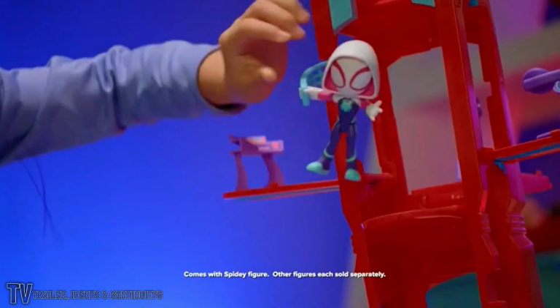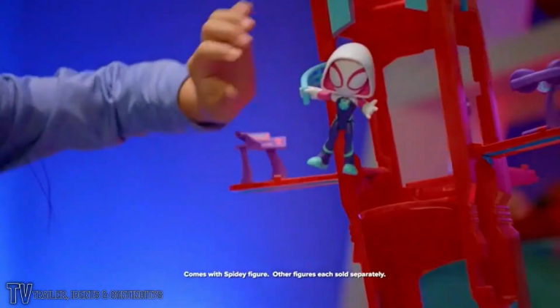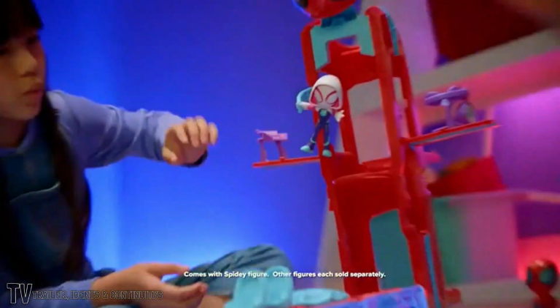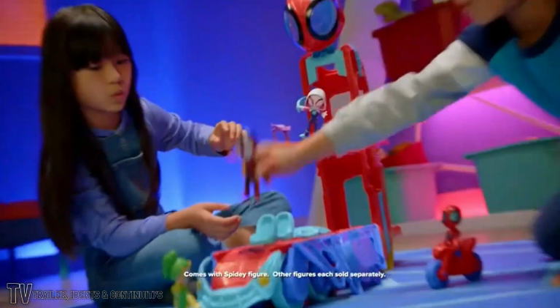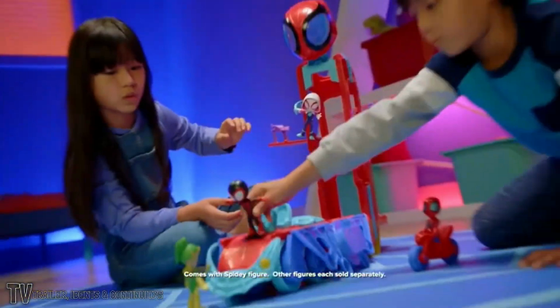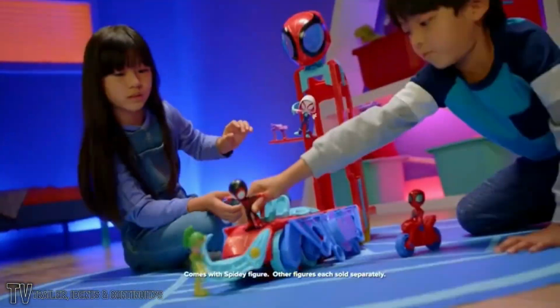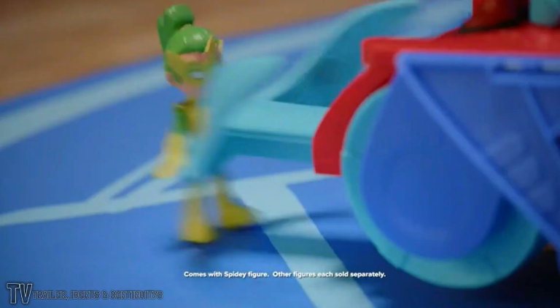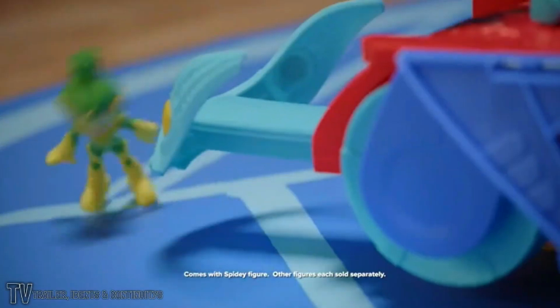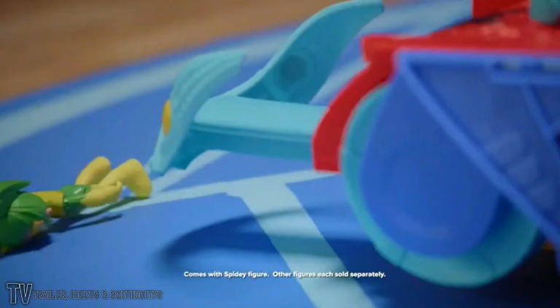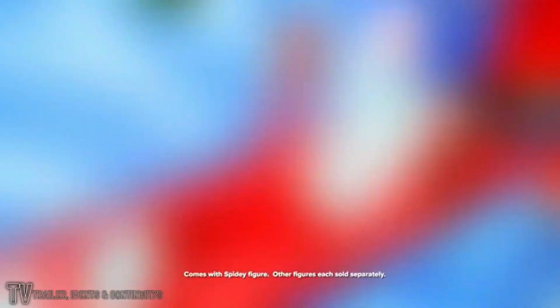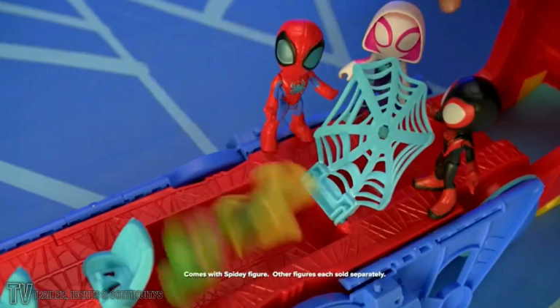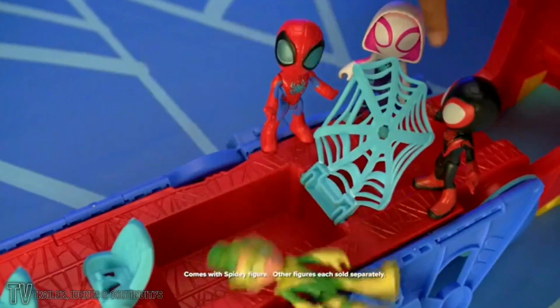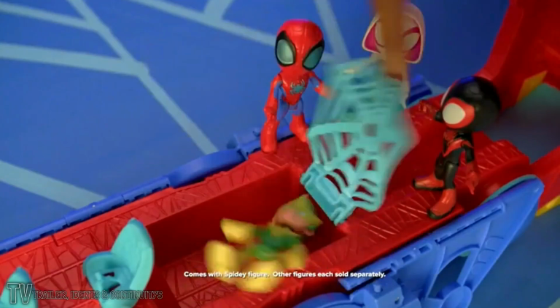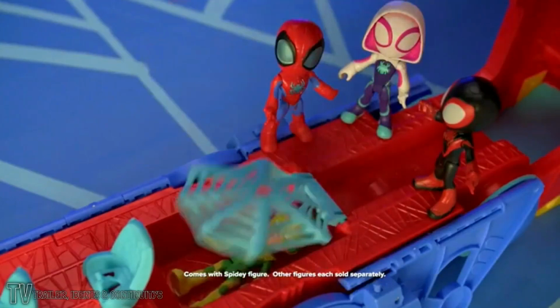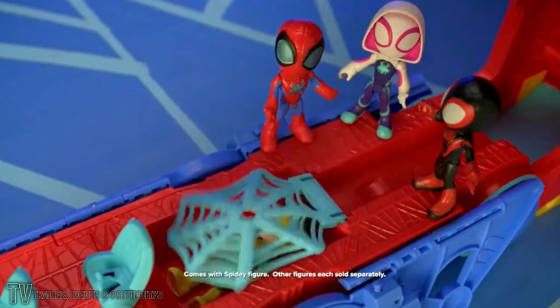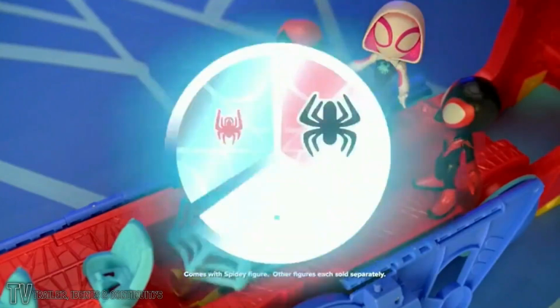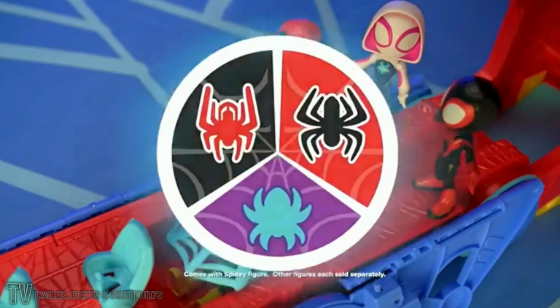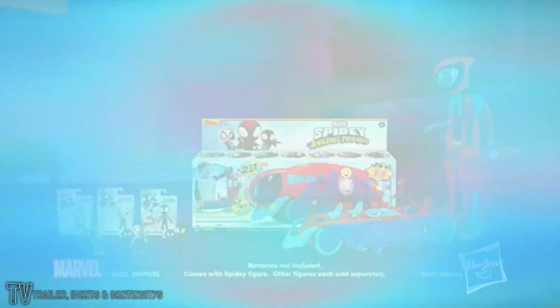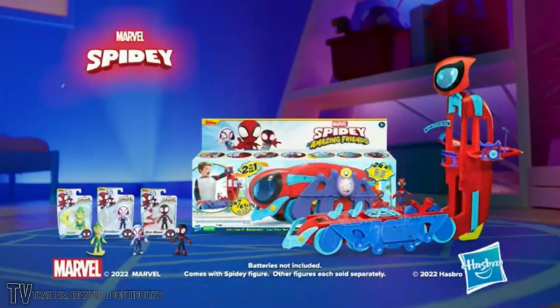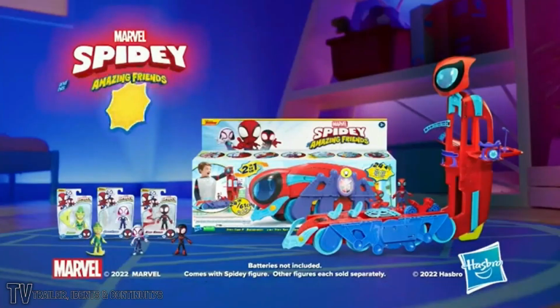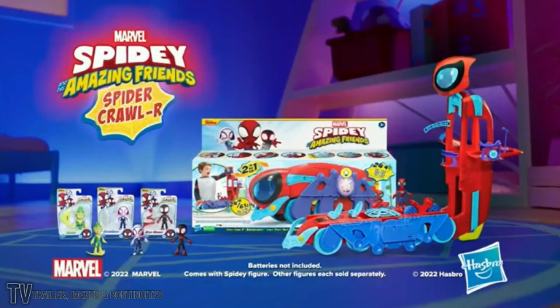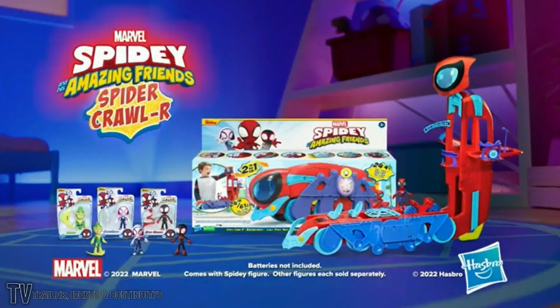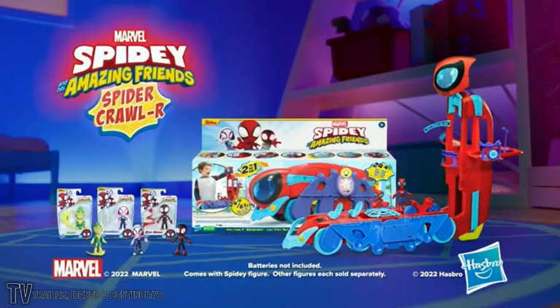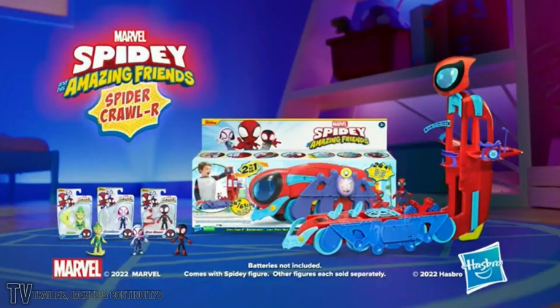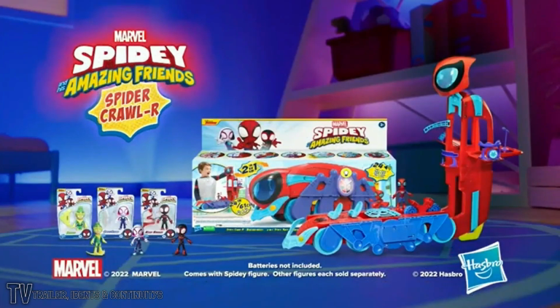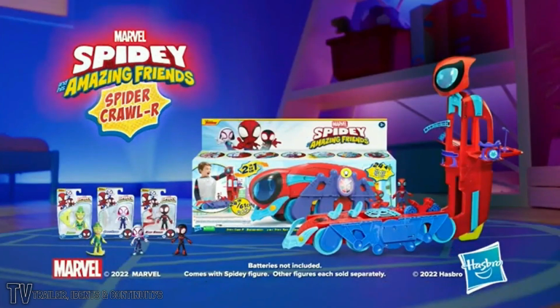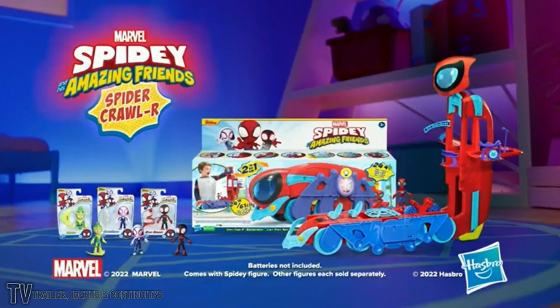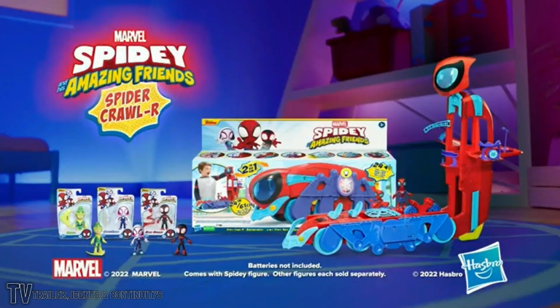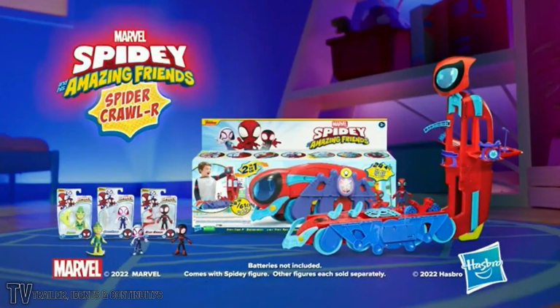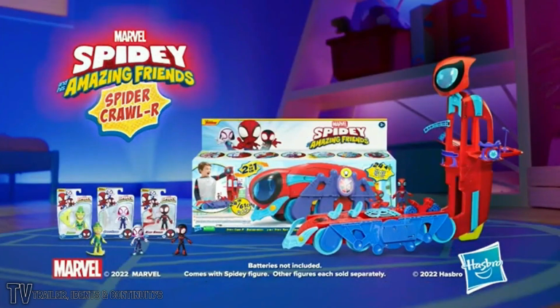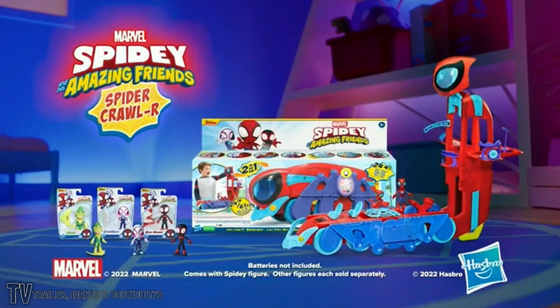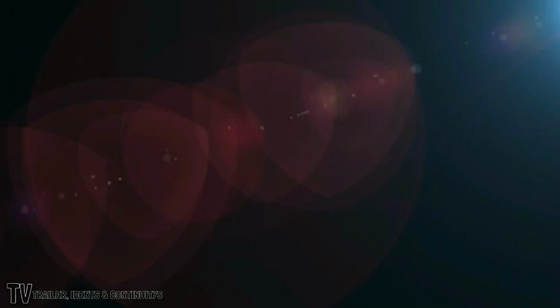Two and one for web swinging fun. The new Marvel Spider-Man Amazing Friends Spider-Crawler. Come to Spider-Figure. Other figures each sold separately. Batteries not included.